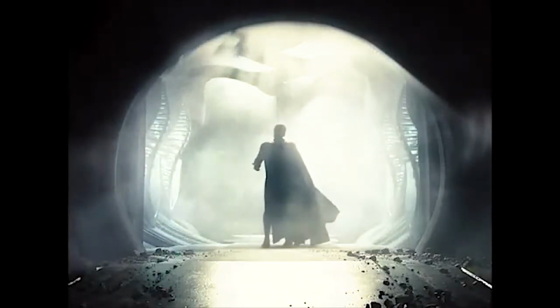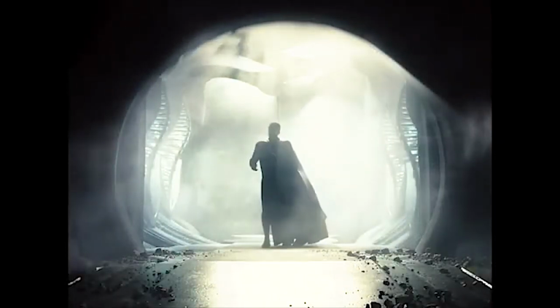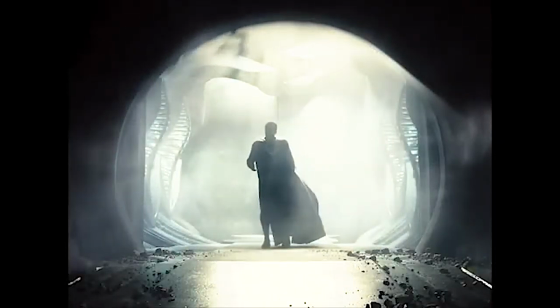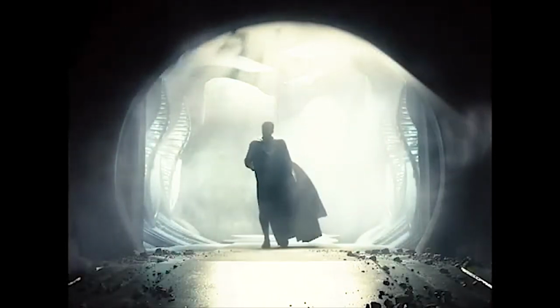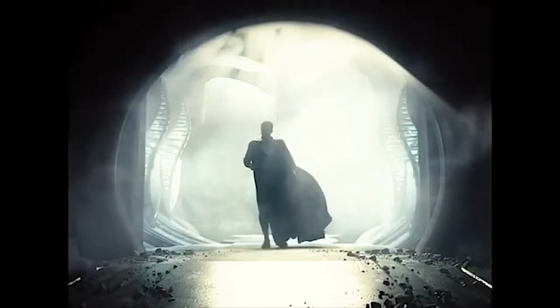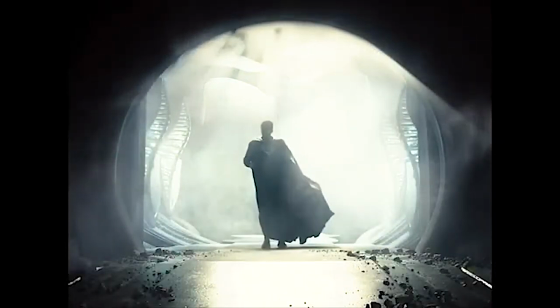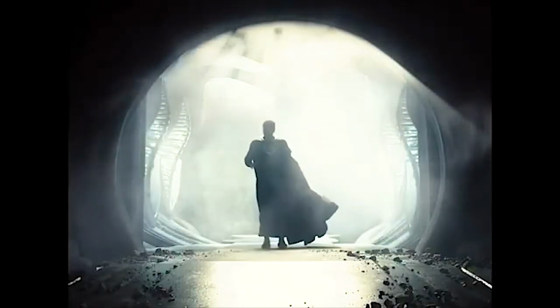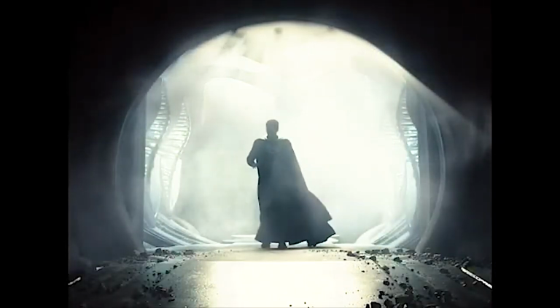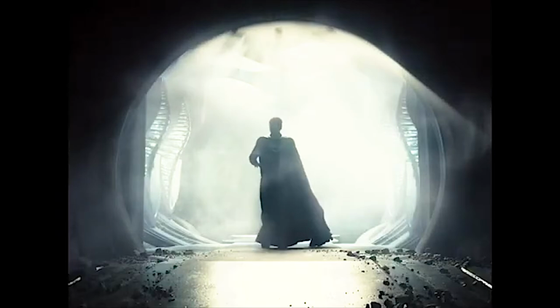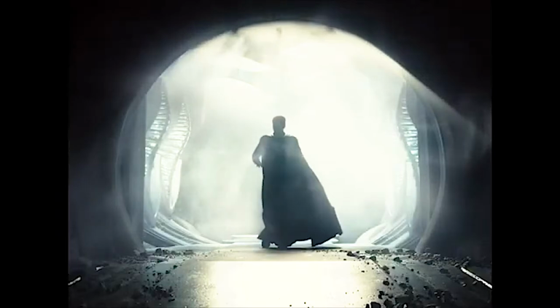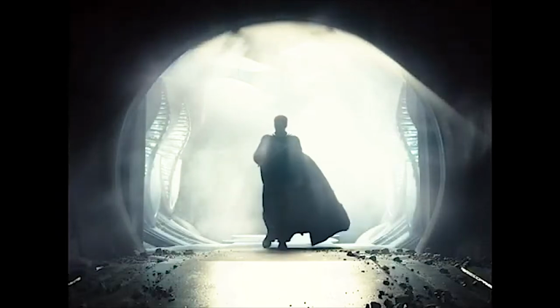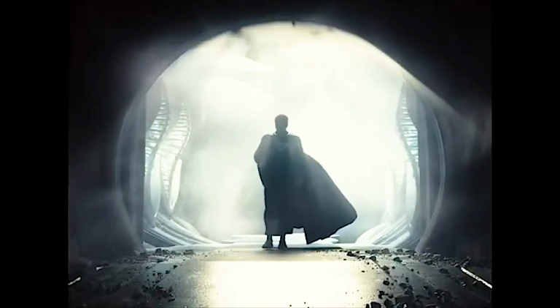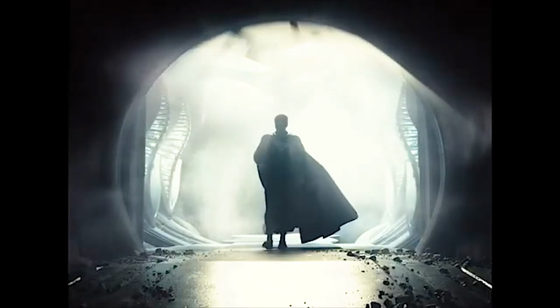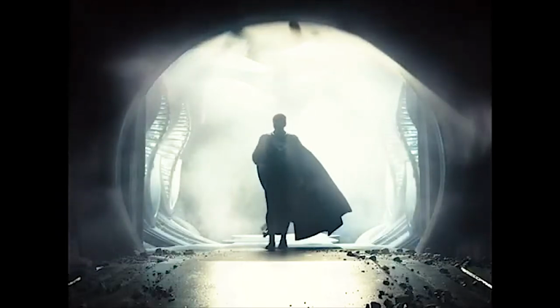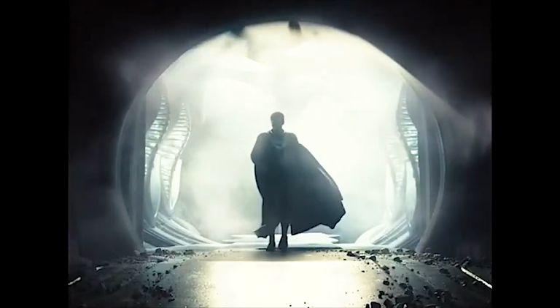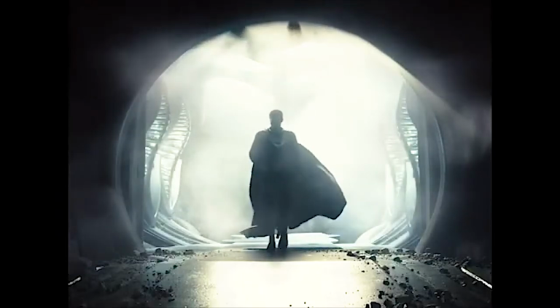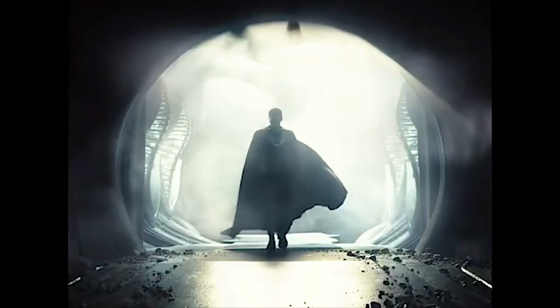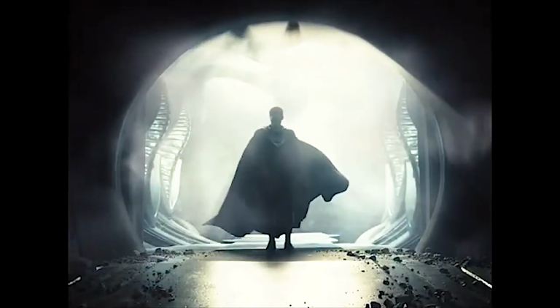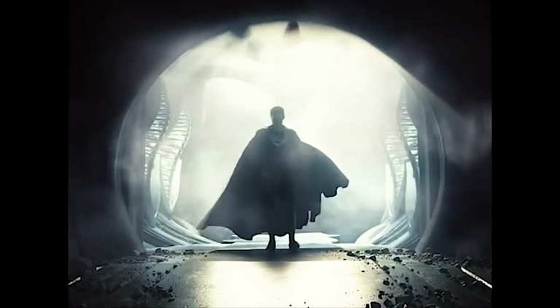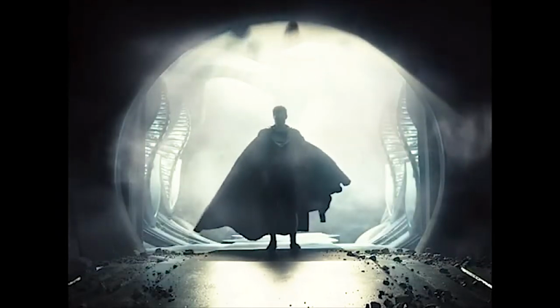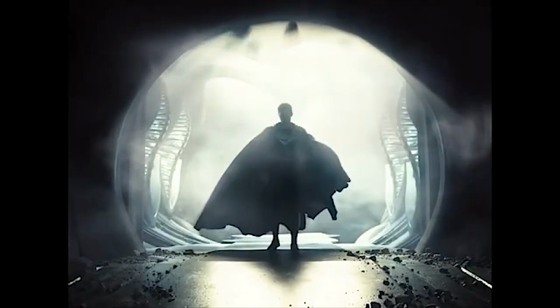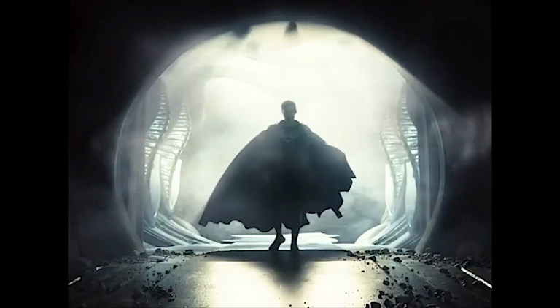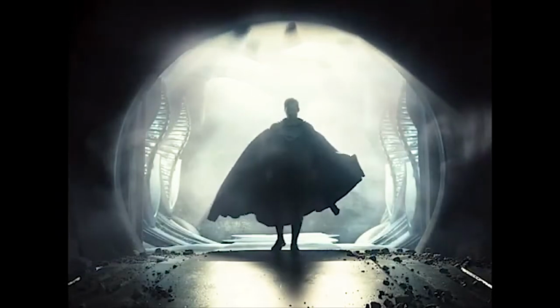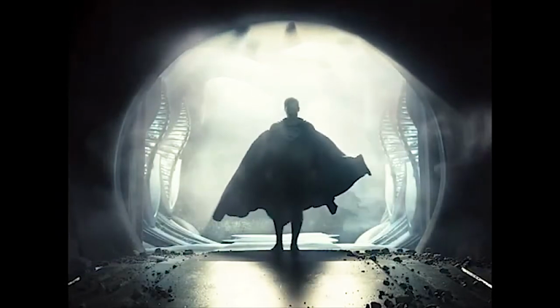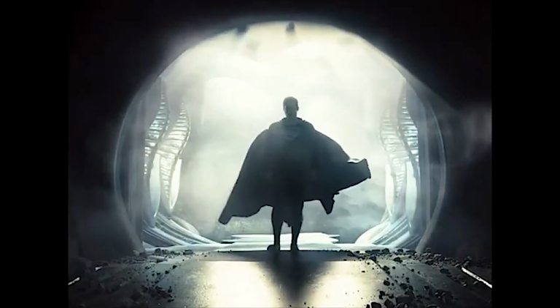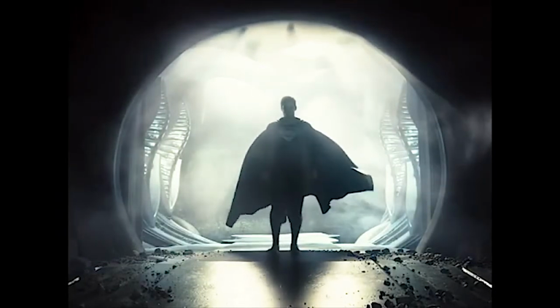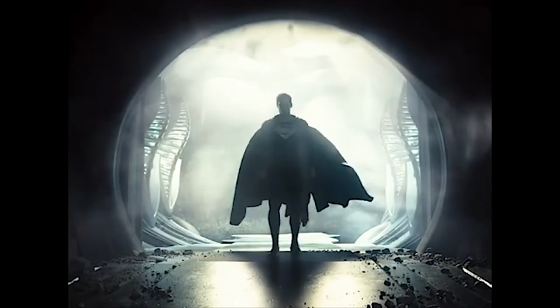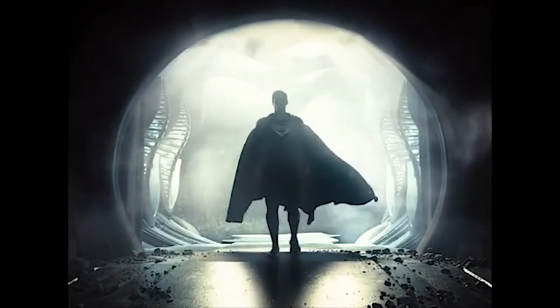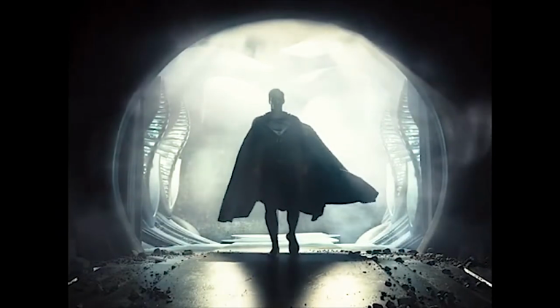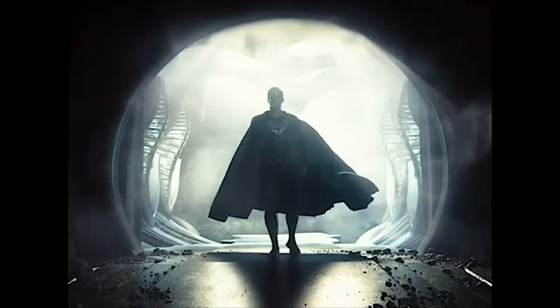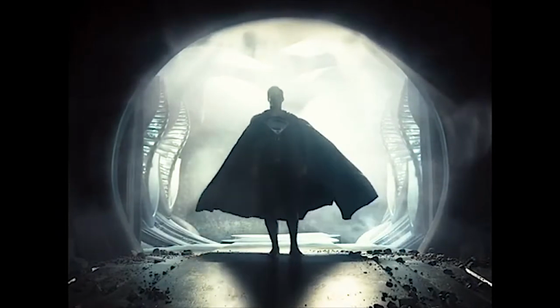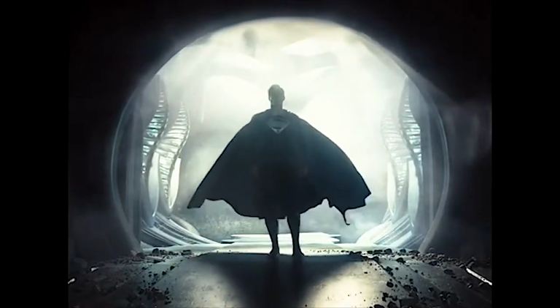All the hopes and dreams of Krypton live in you now. I'm so proud of you, son.